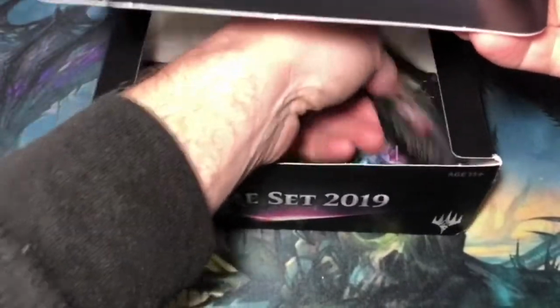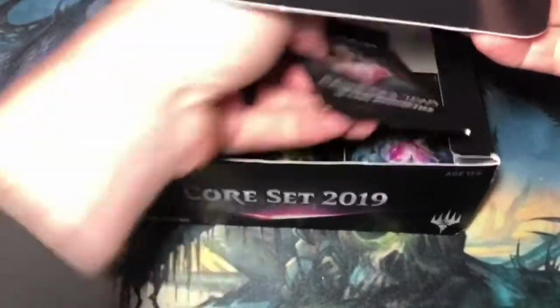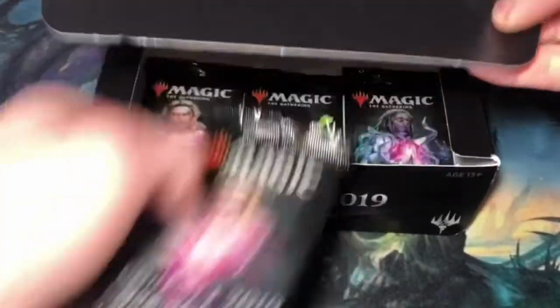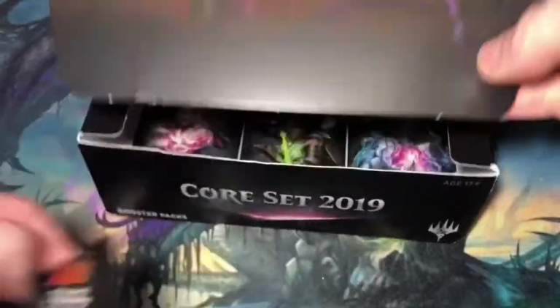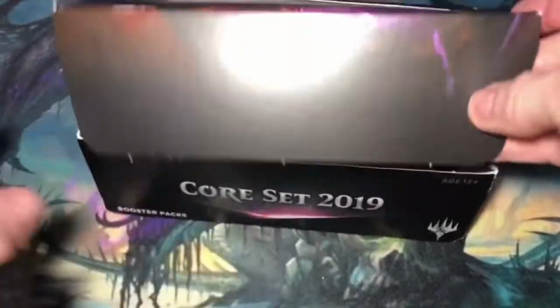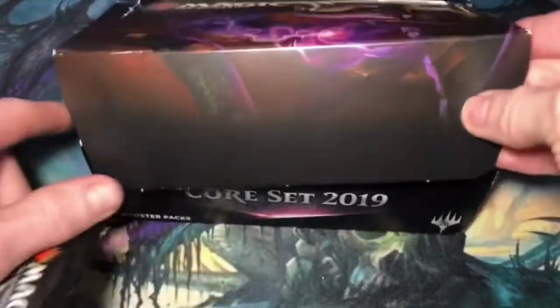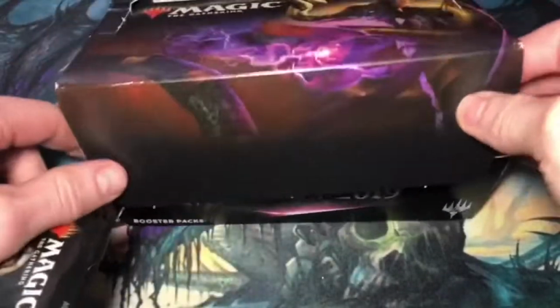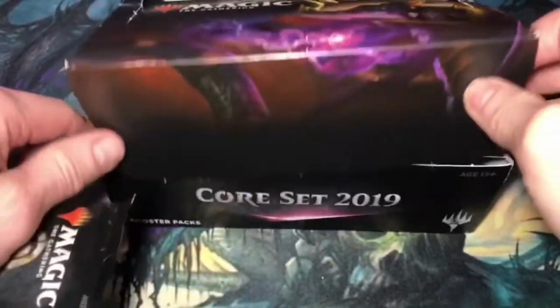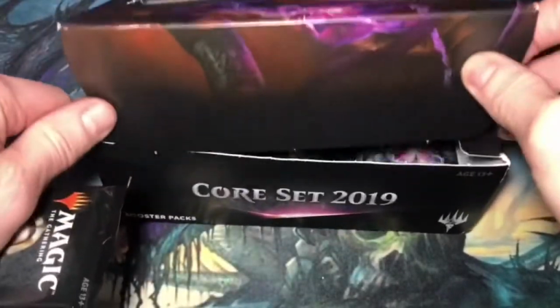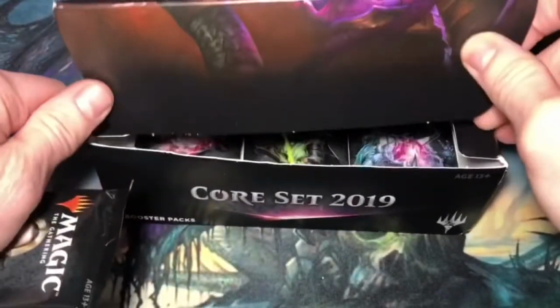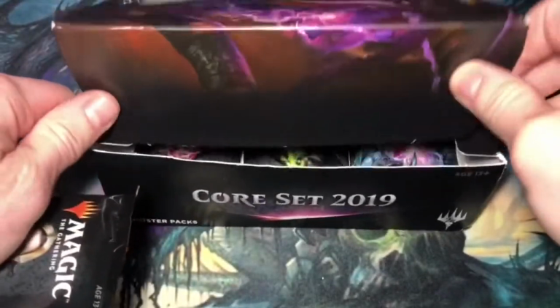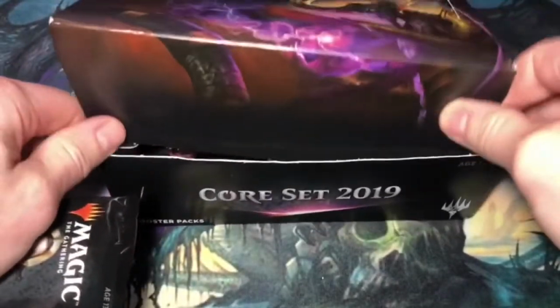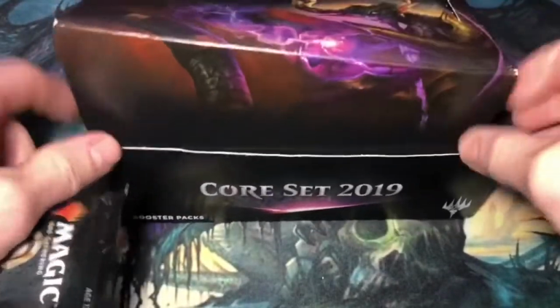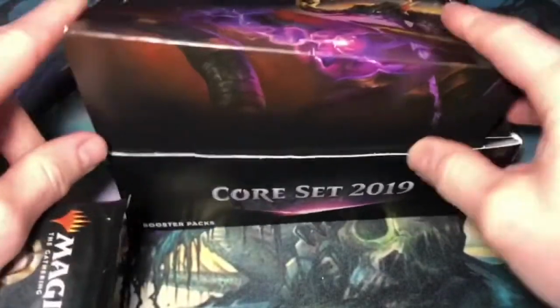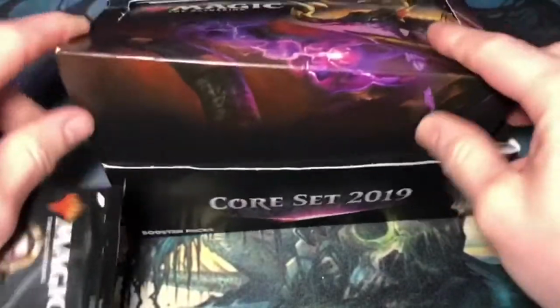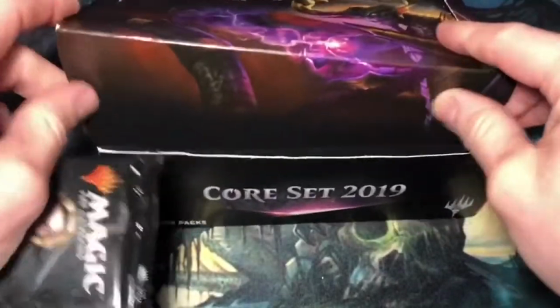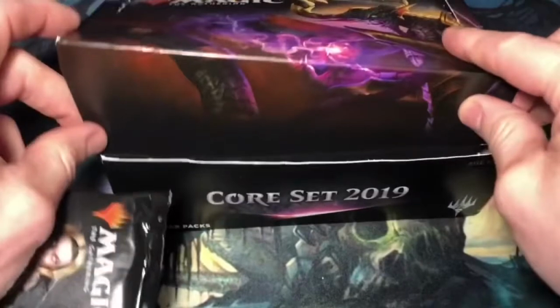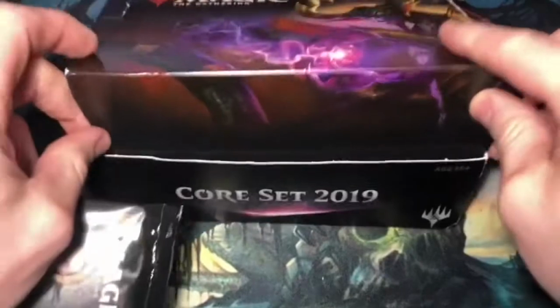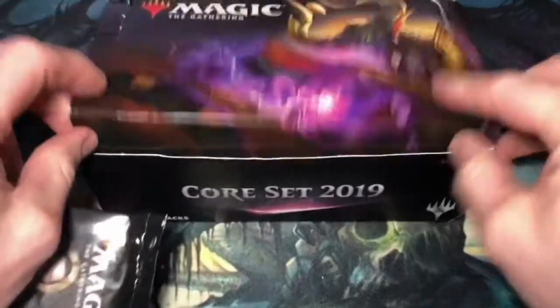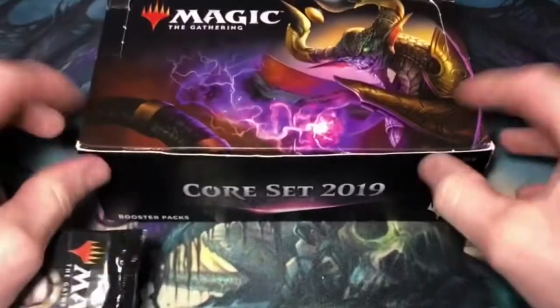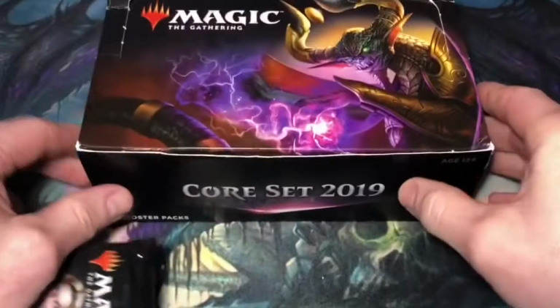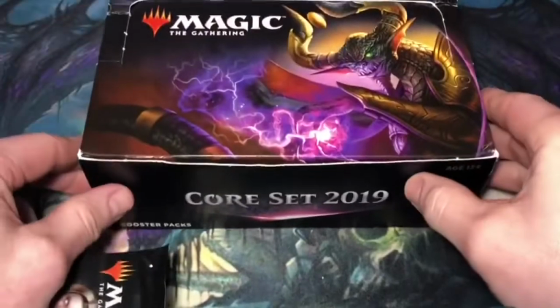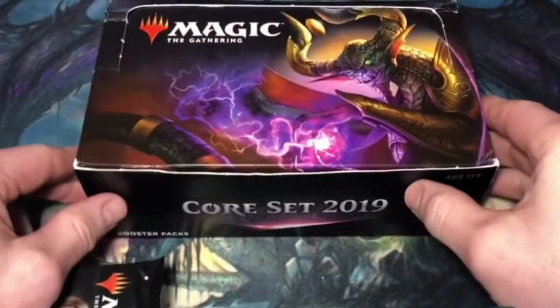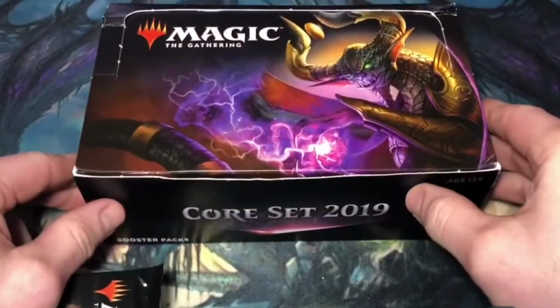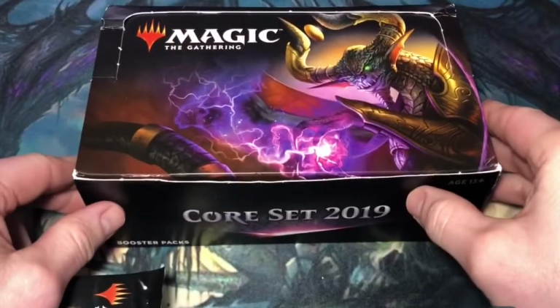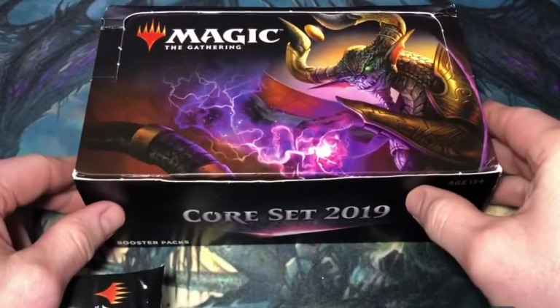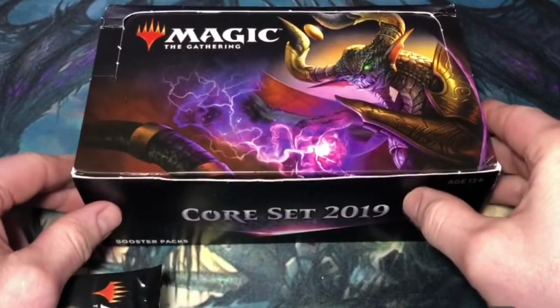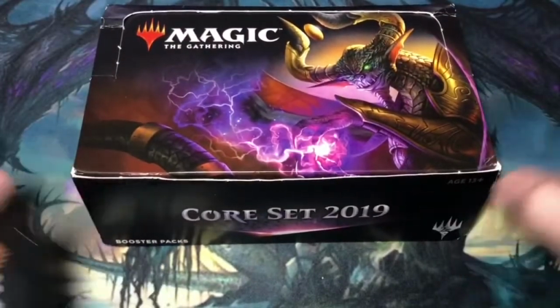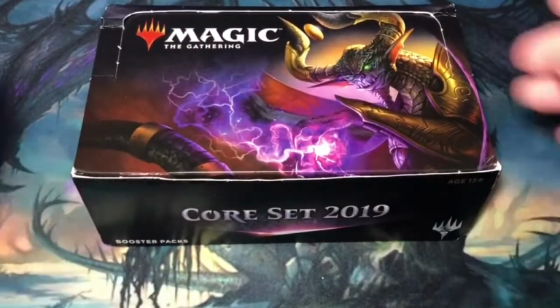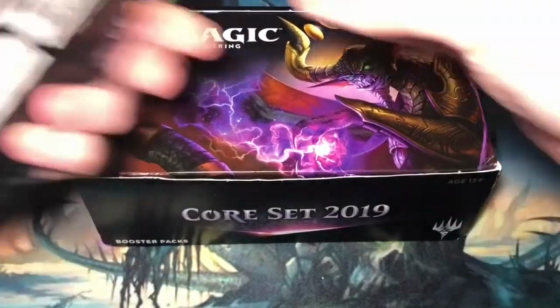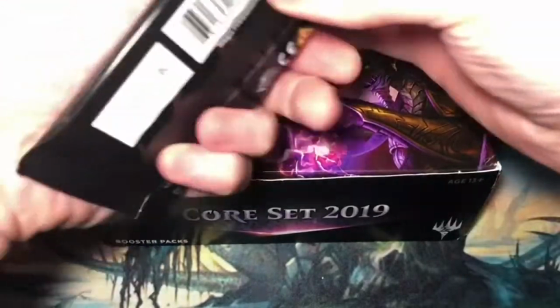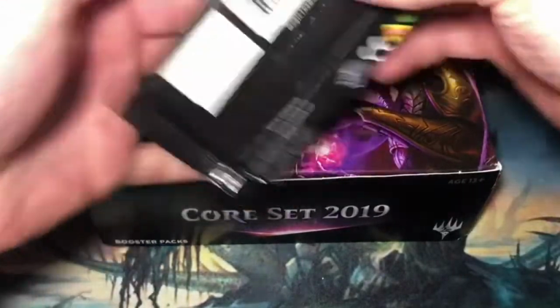I have Liliana on the front — hopefully this will be my Planeswalker pack.